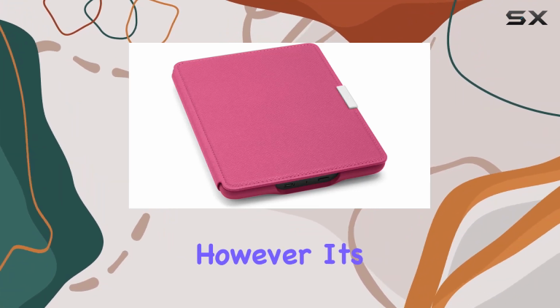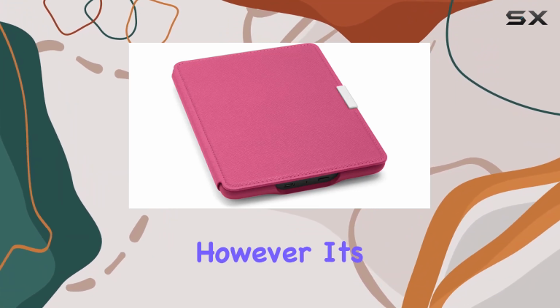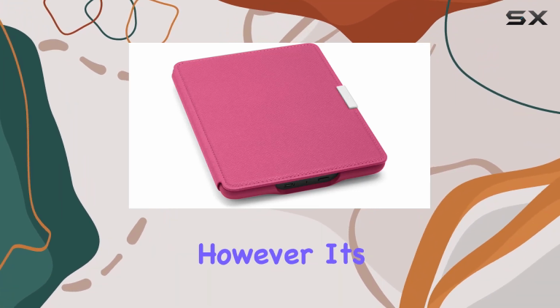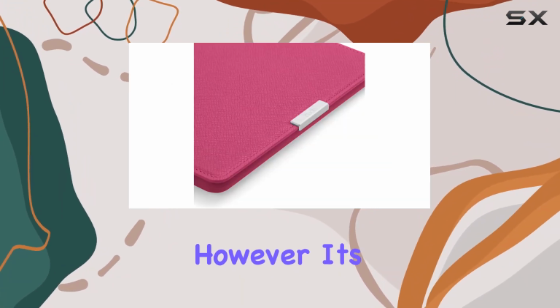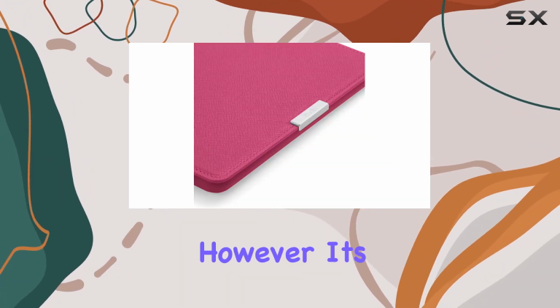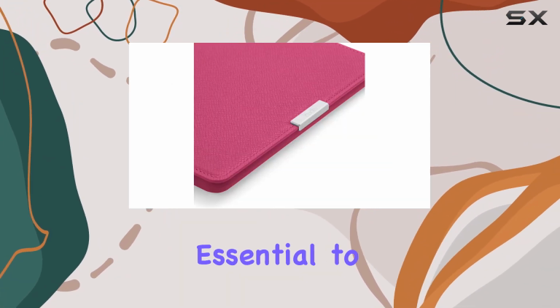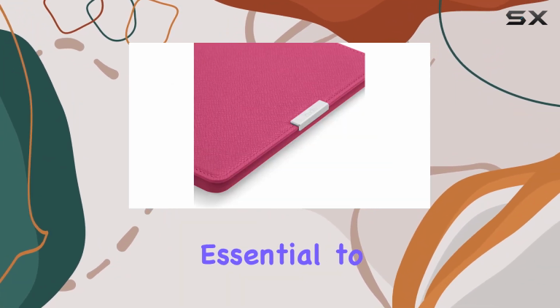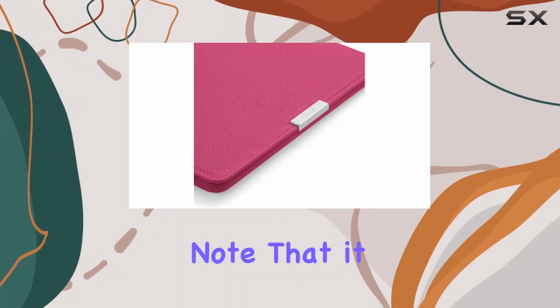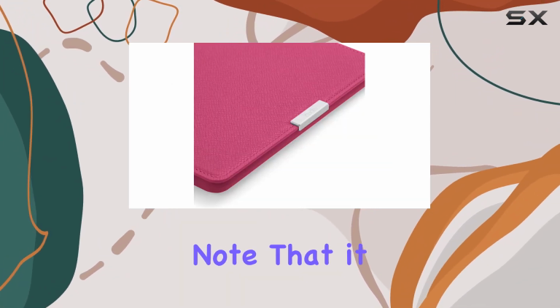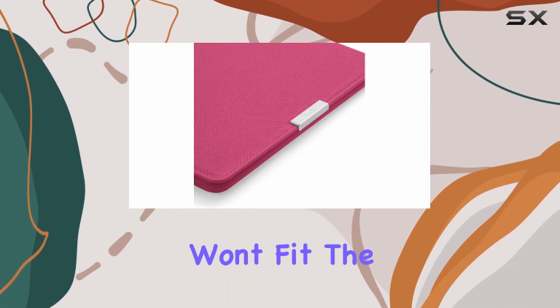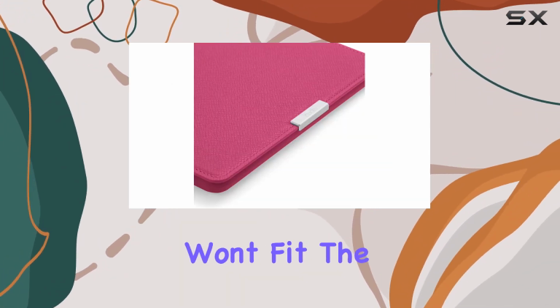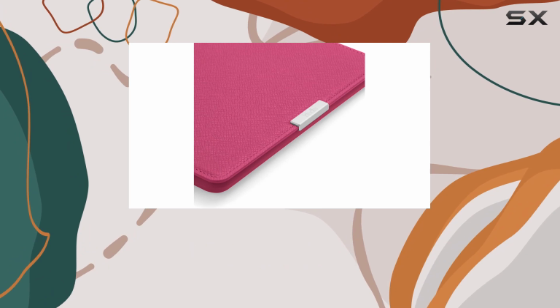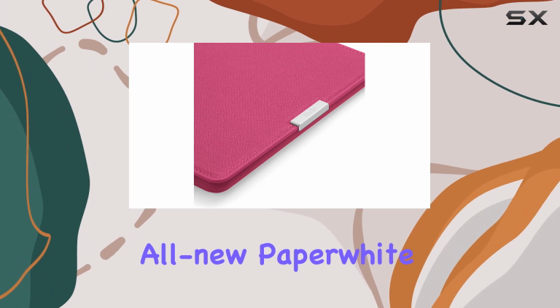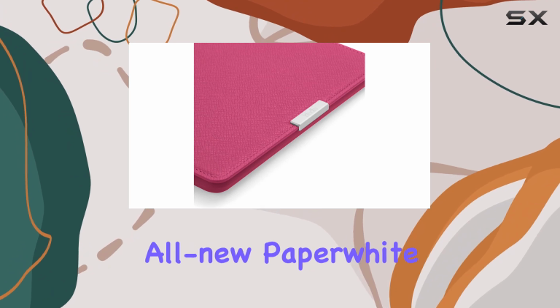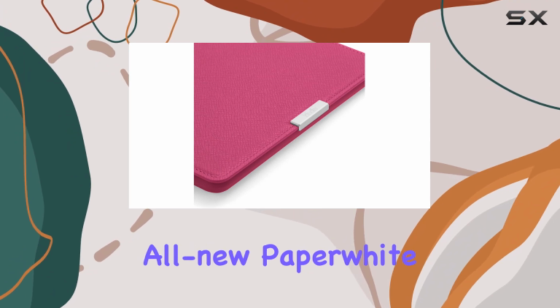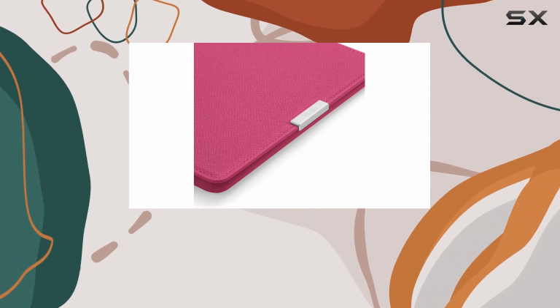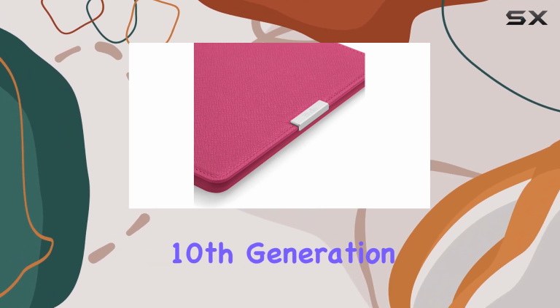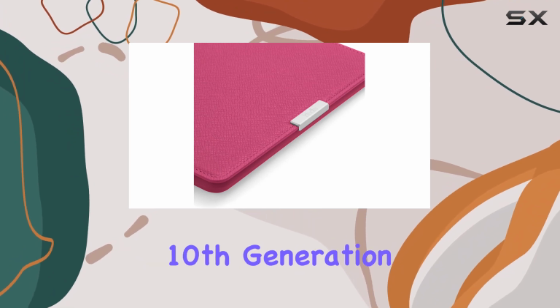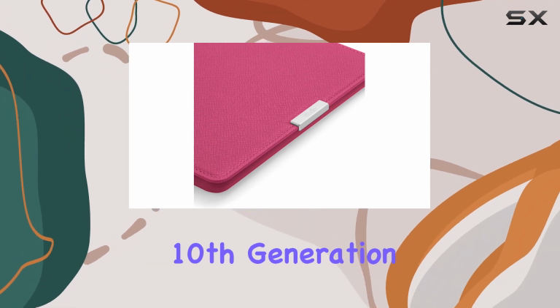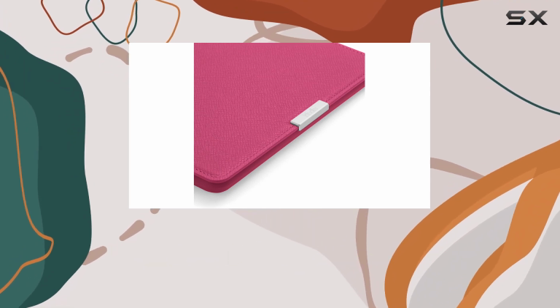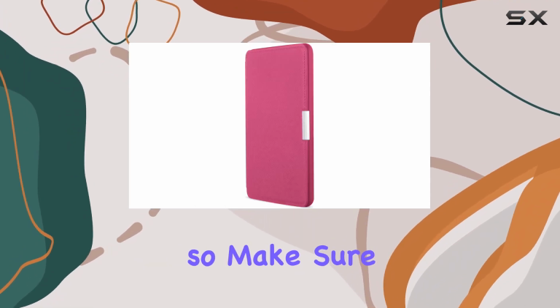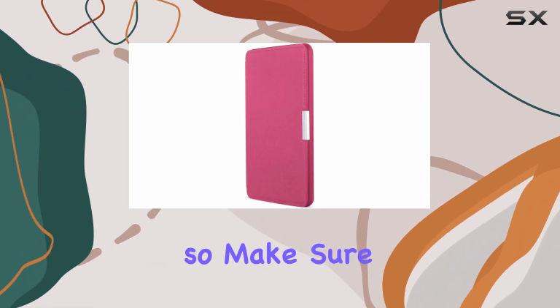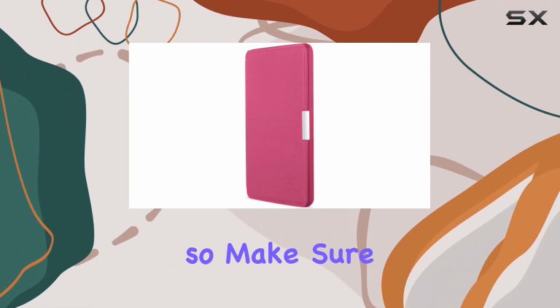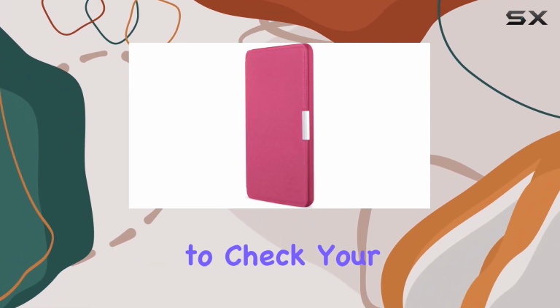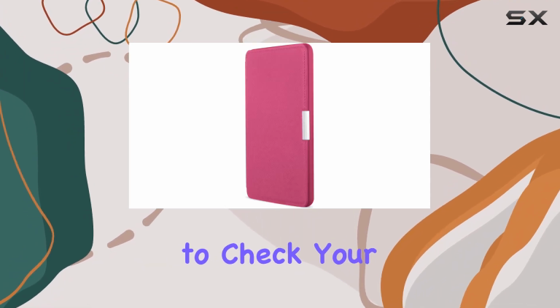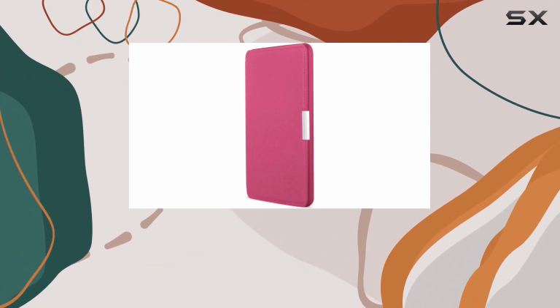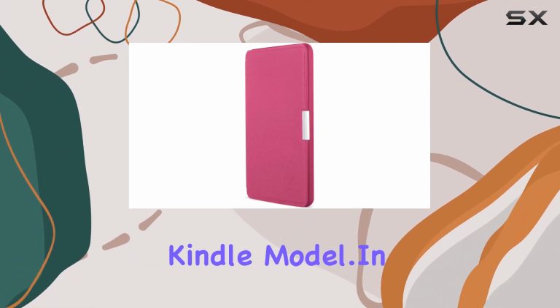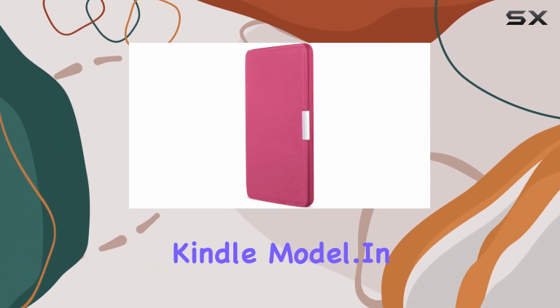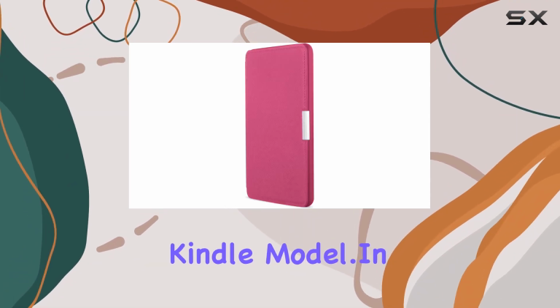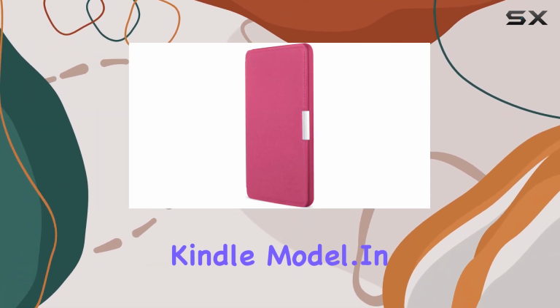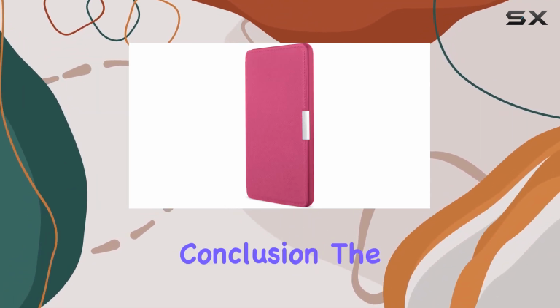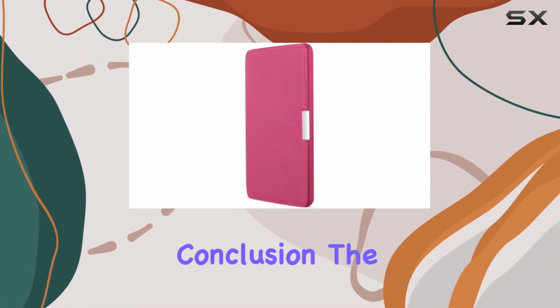However, it's essential to note that it won't fit the all-new Paperwhite 10th generation, so make sure to check your Kindle model.